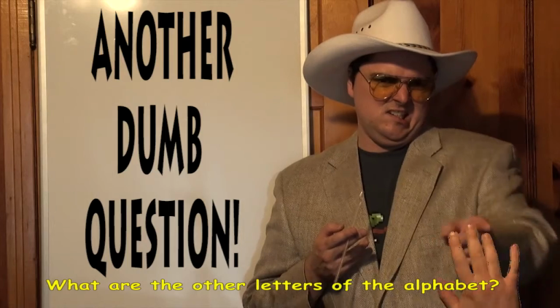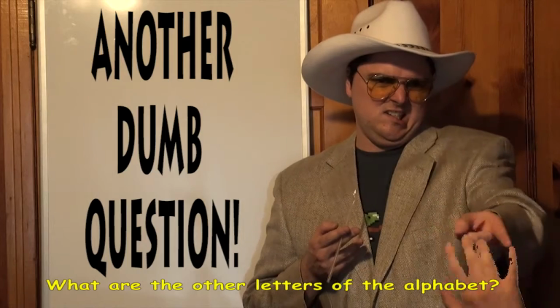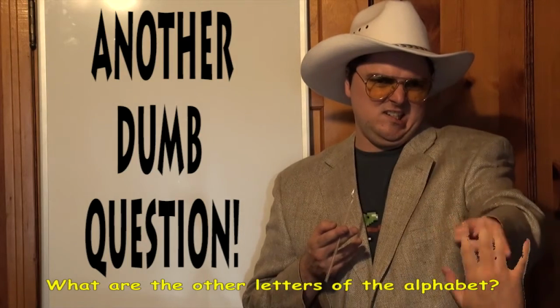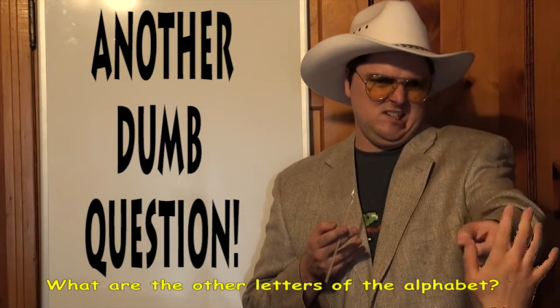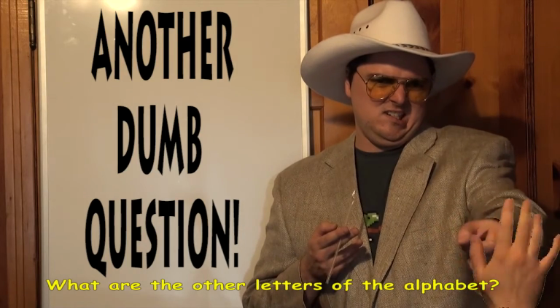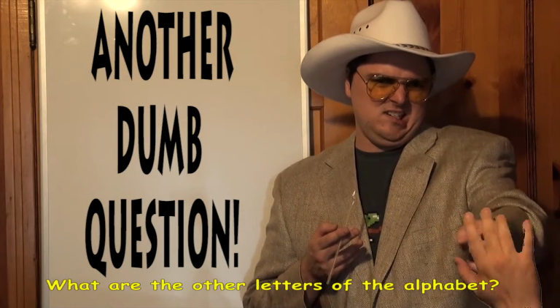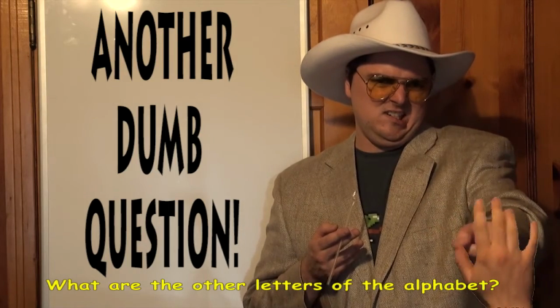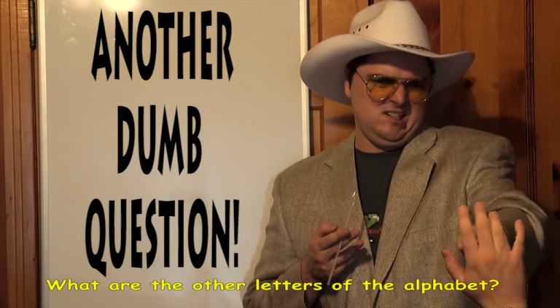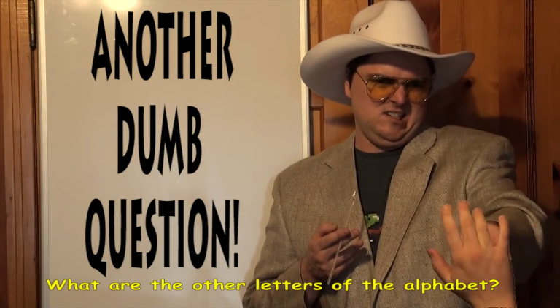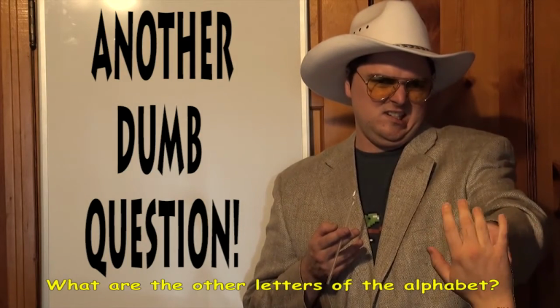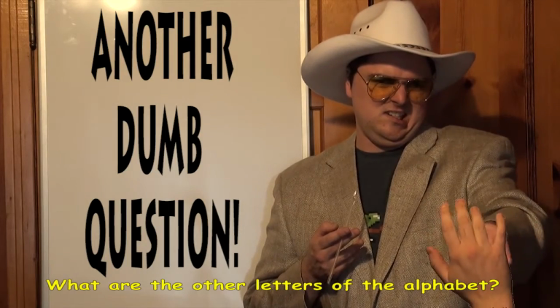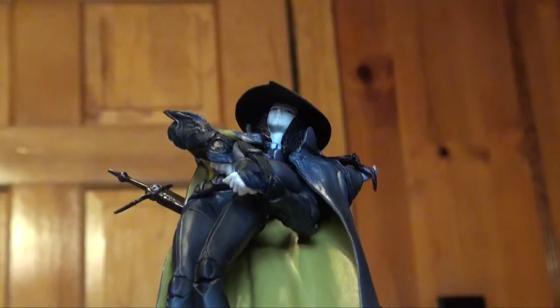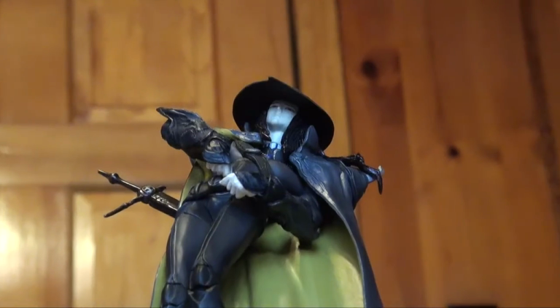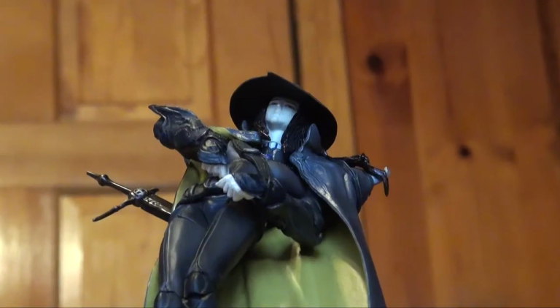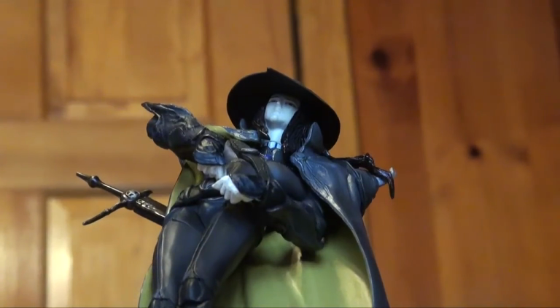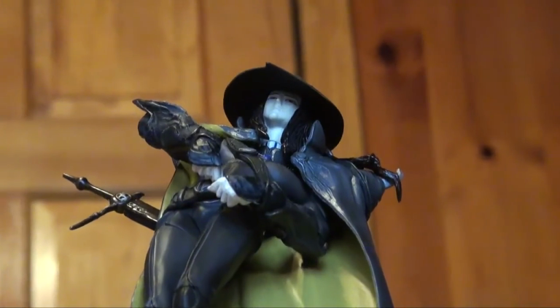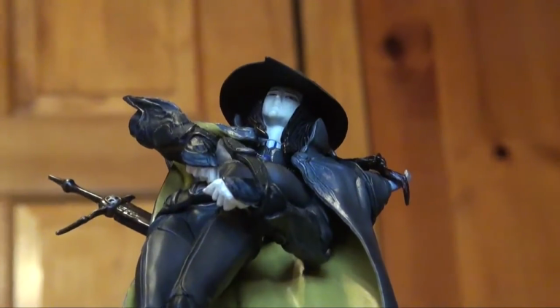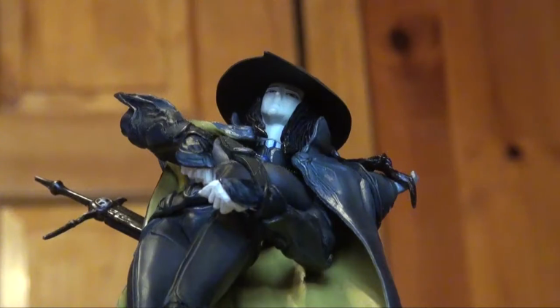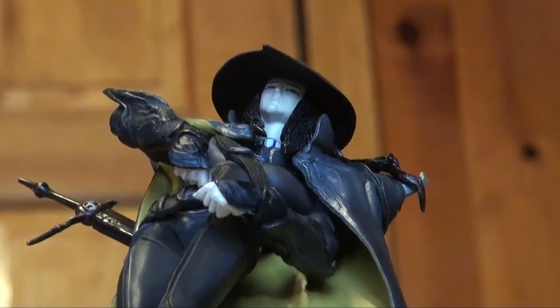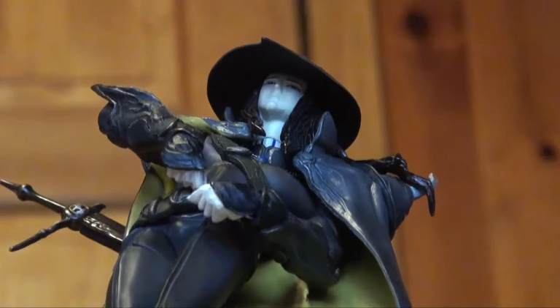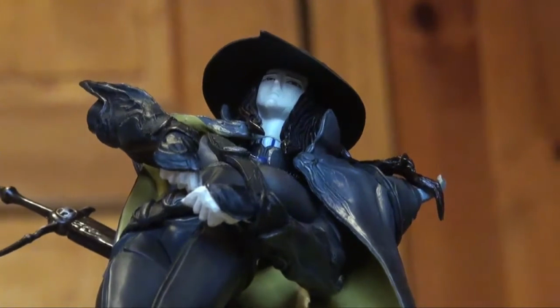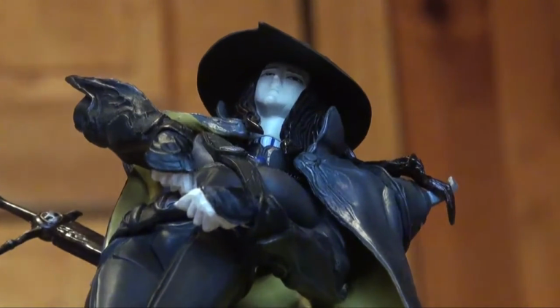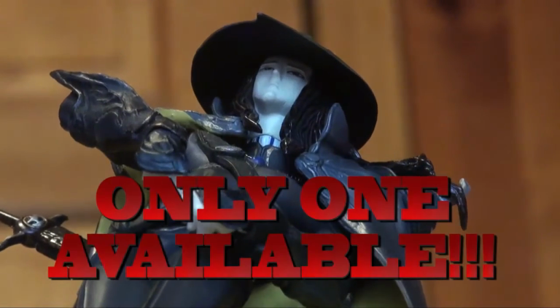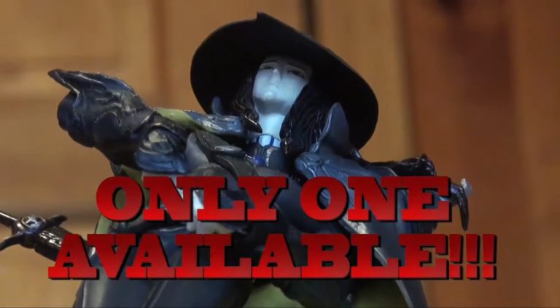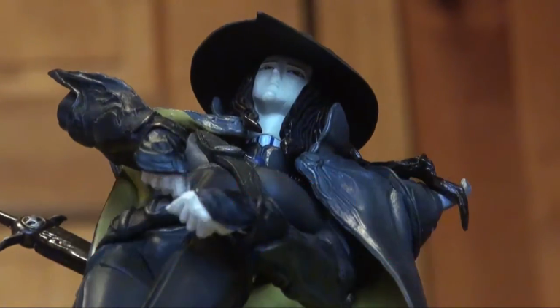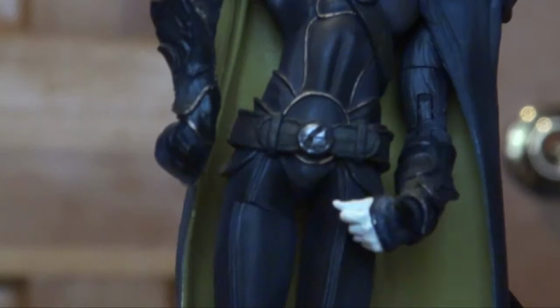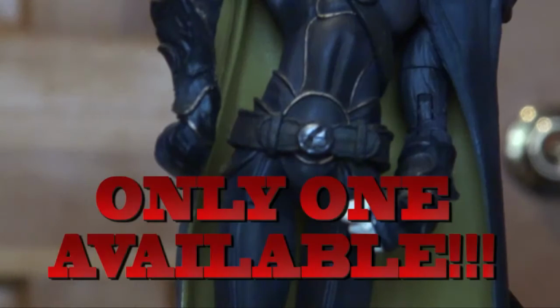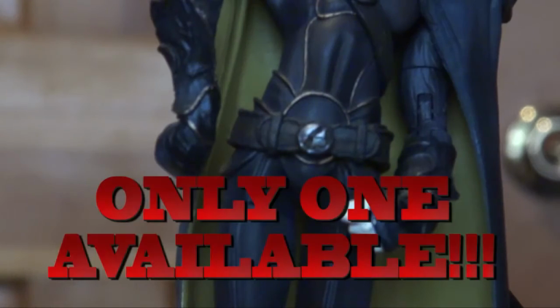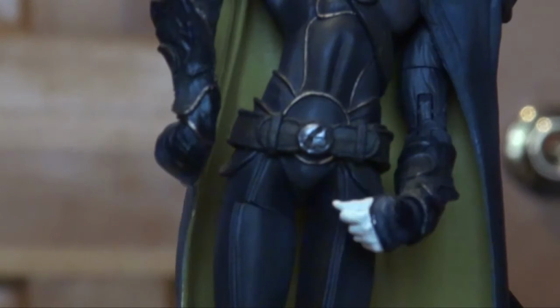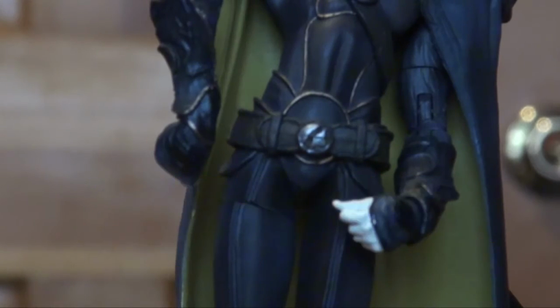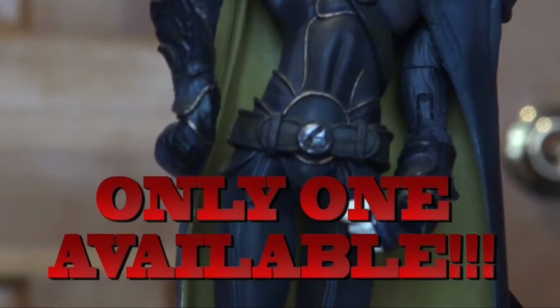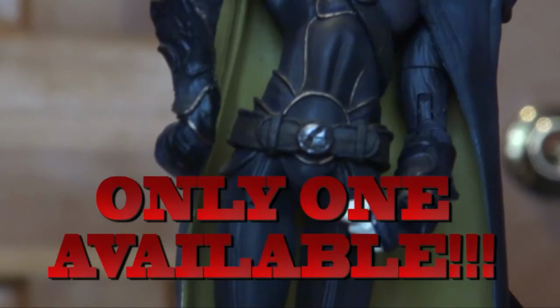What are the other letters of the alphabet? No dice. What you should know is numbers, and one is the only one you need.